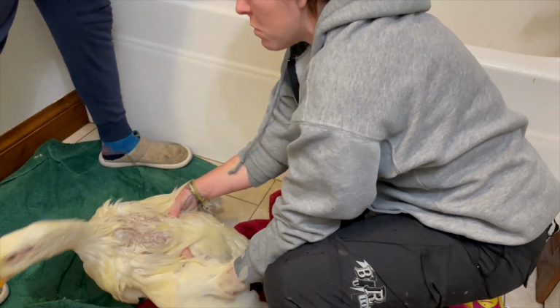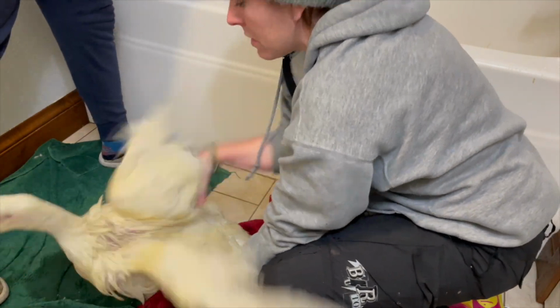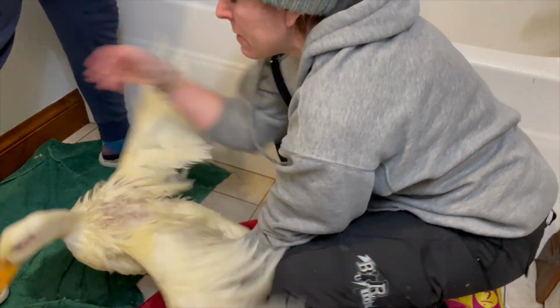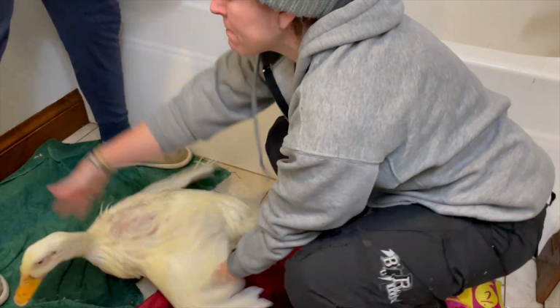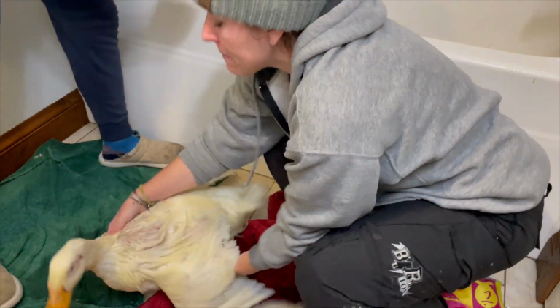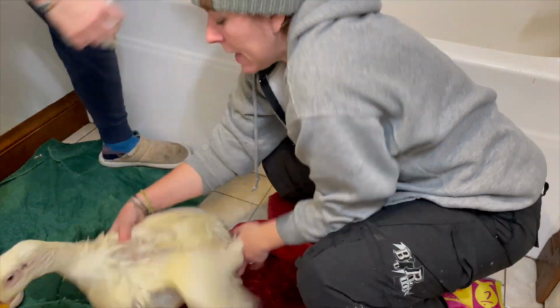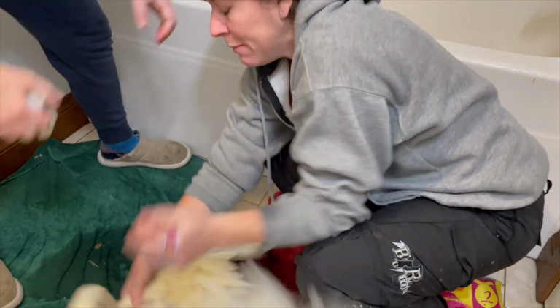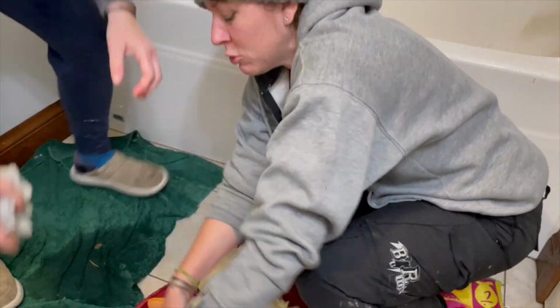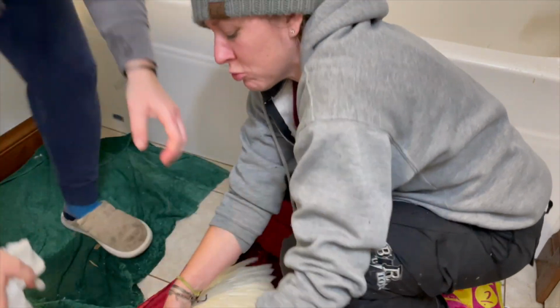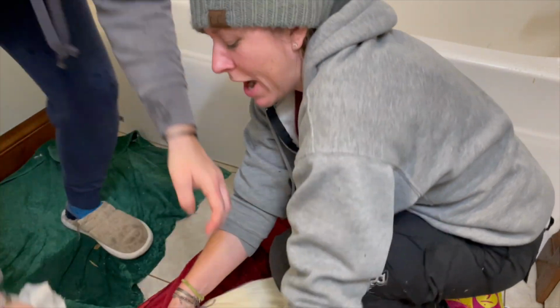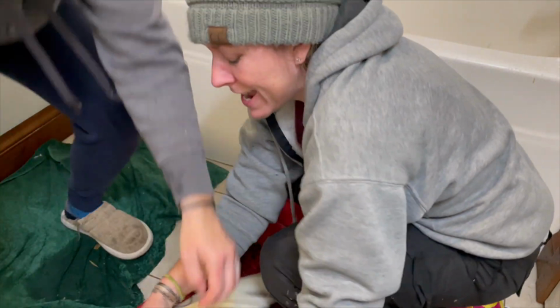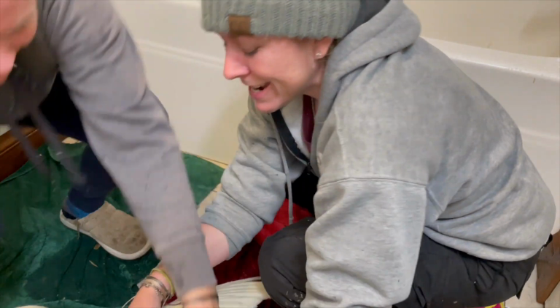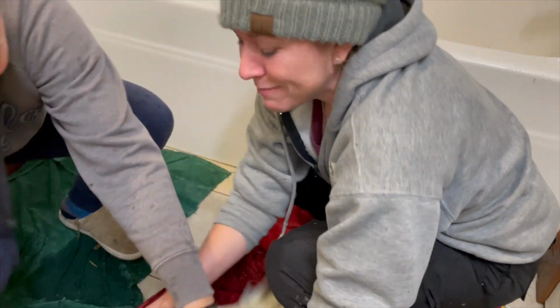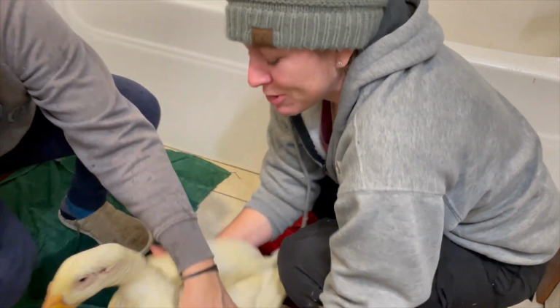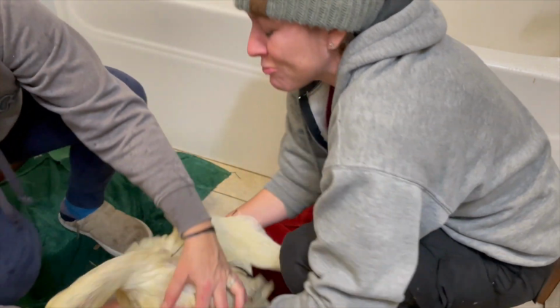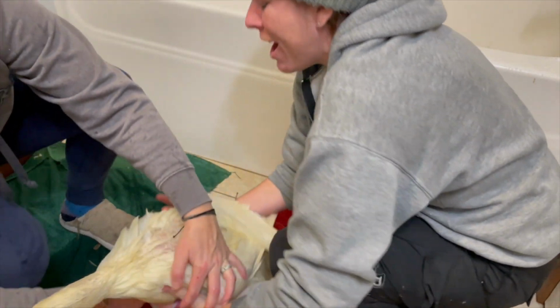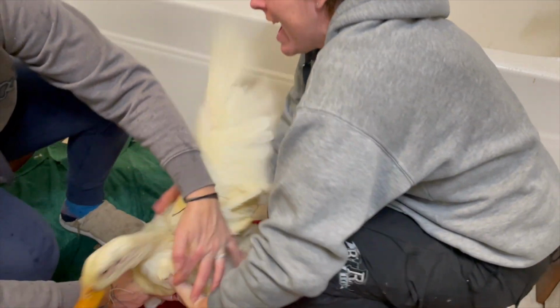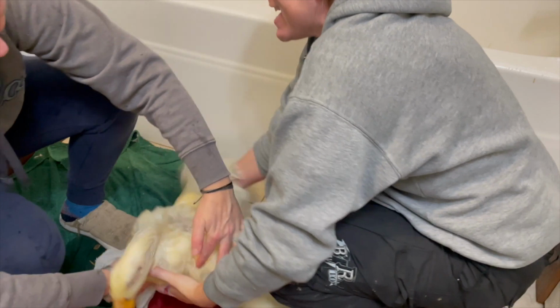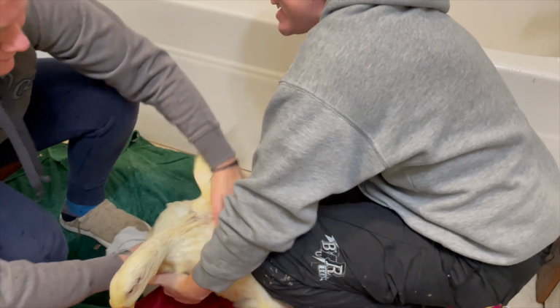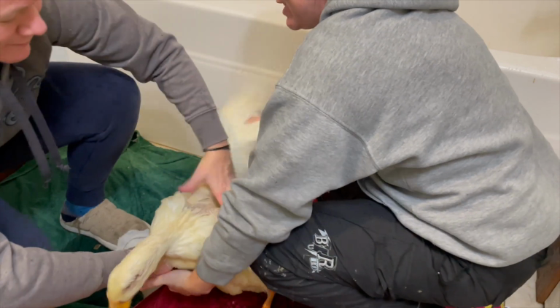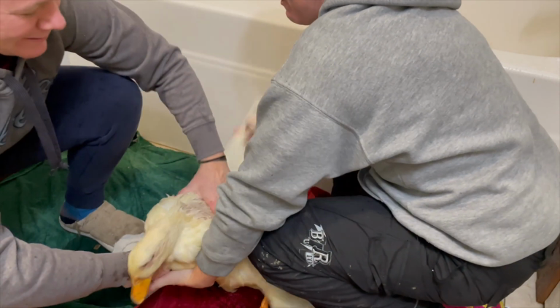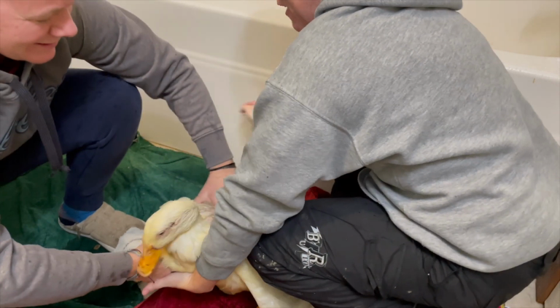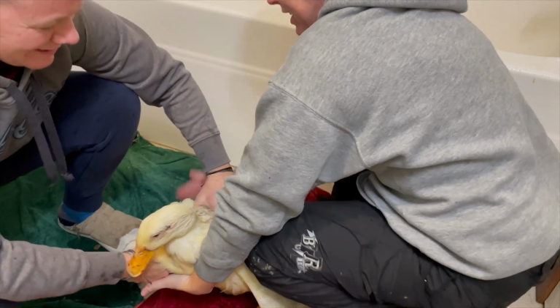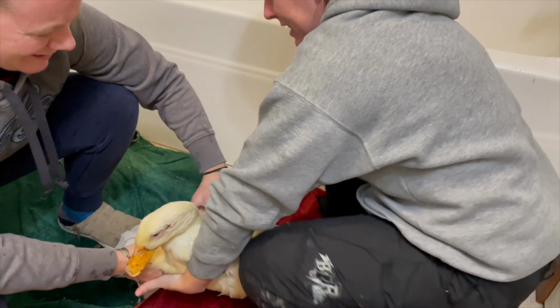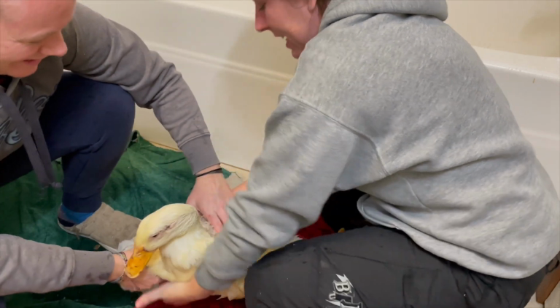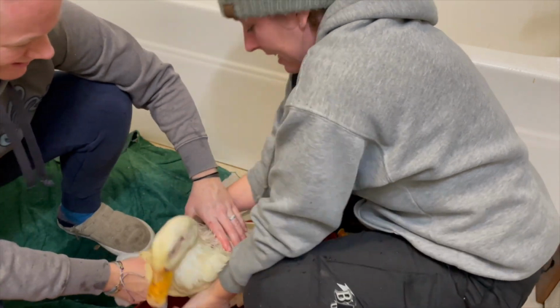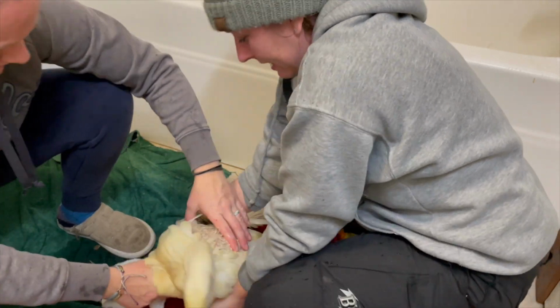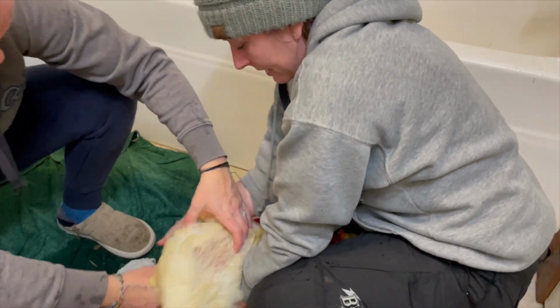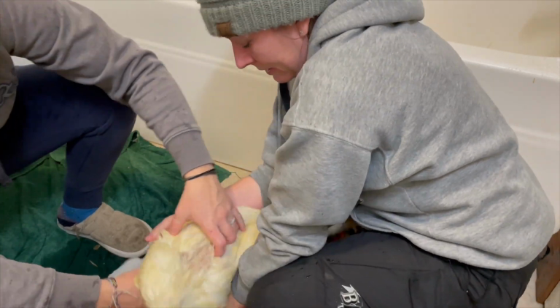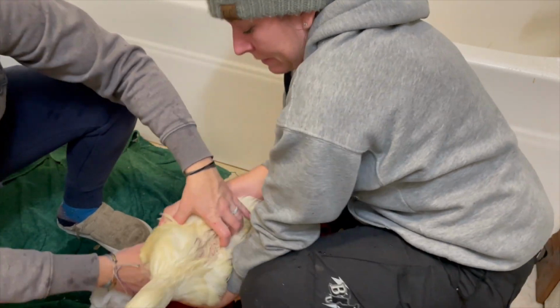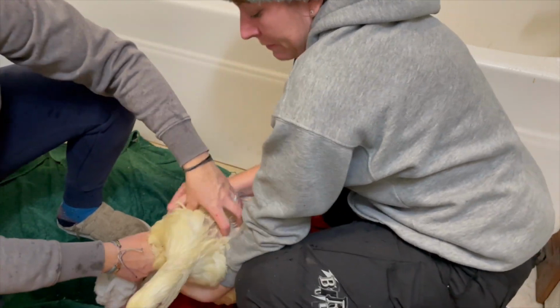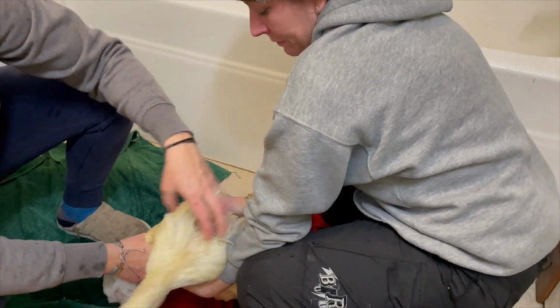Tuck the wings in. Tuck the wings in. I'm trying. It's spicy. I know. They're all wet.